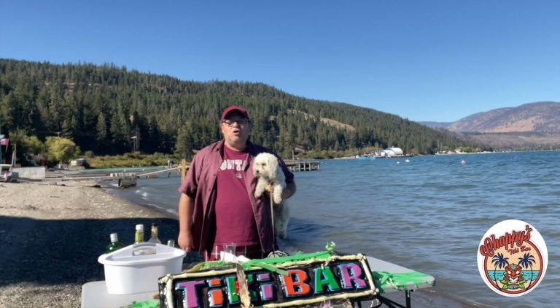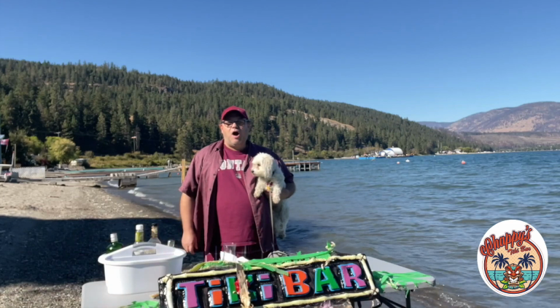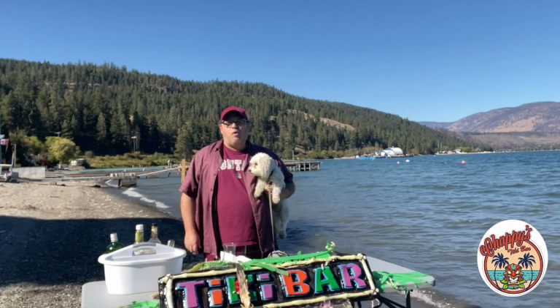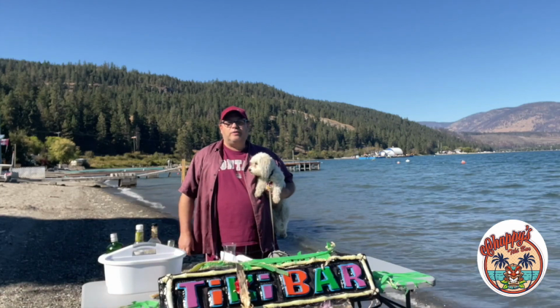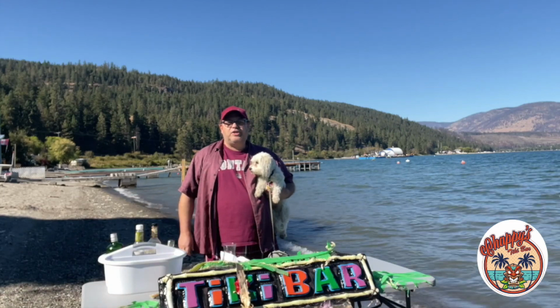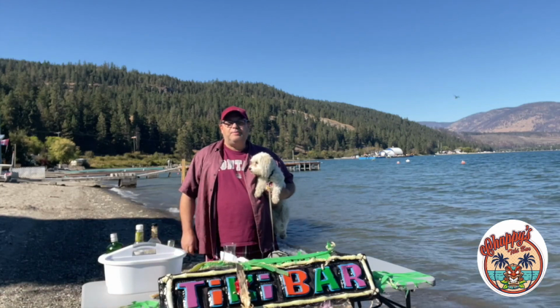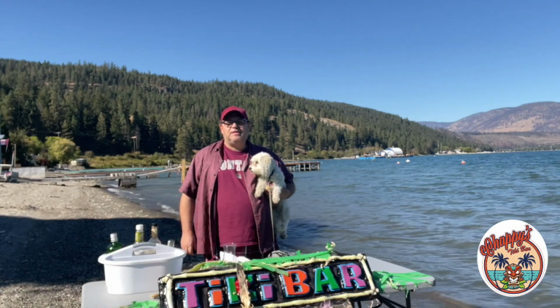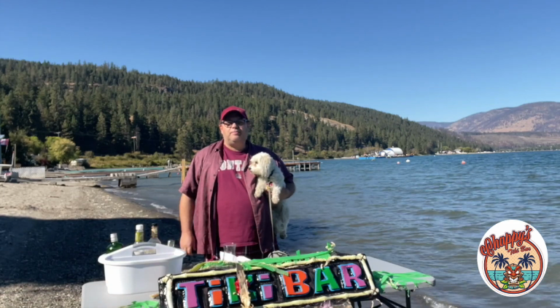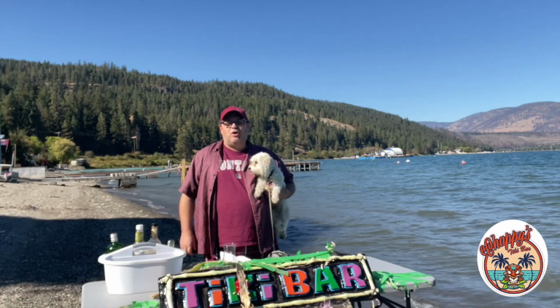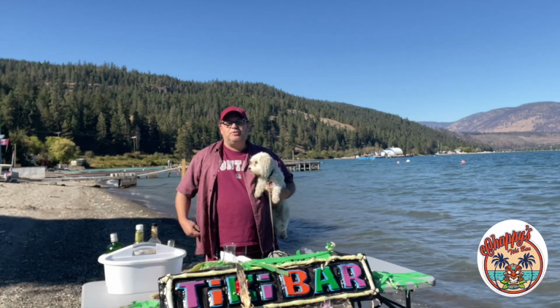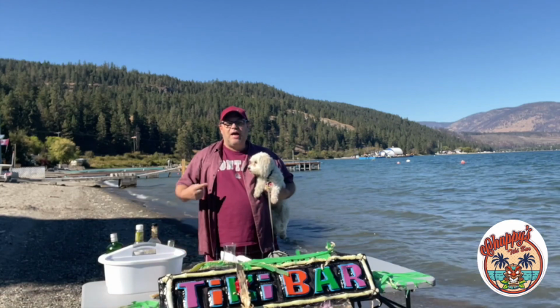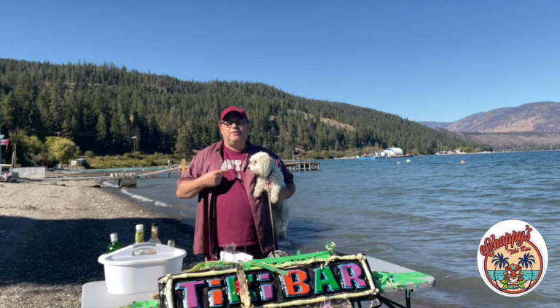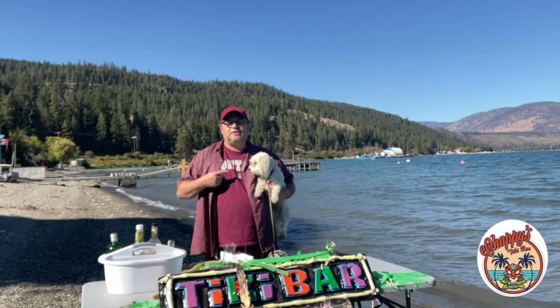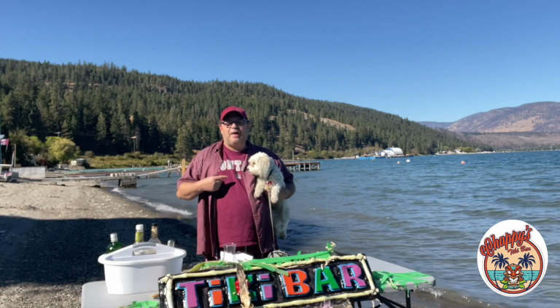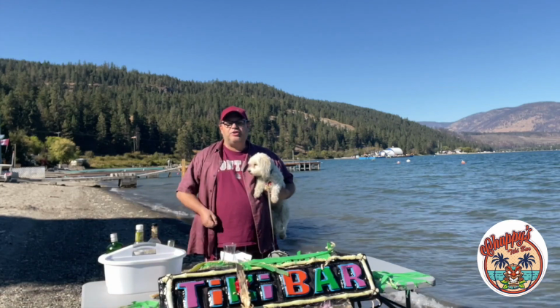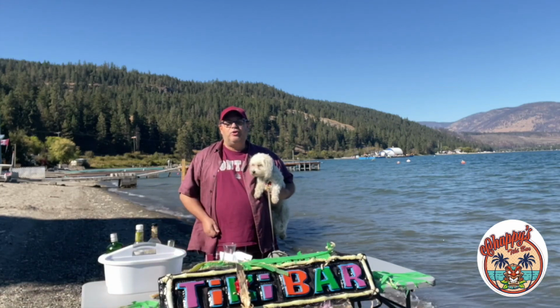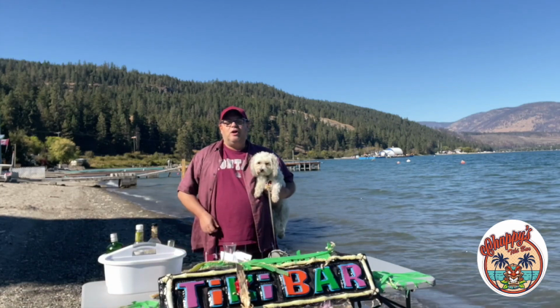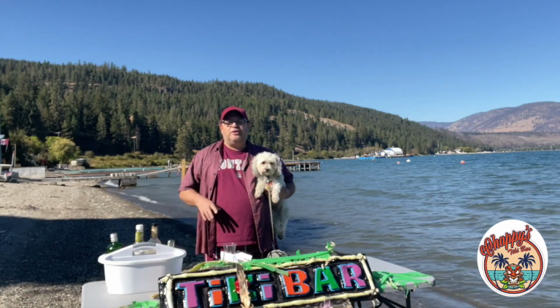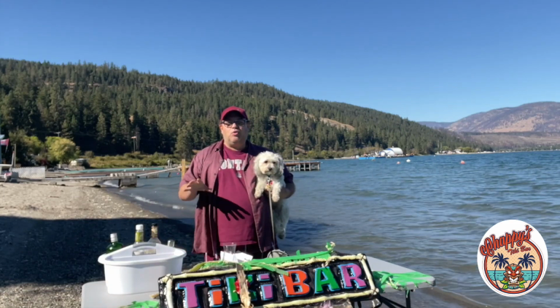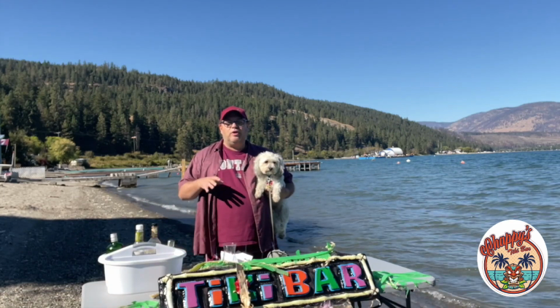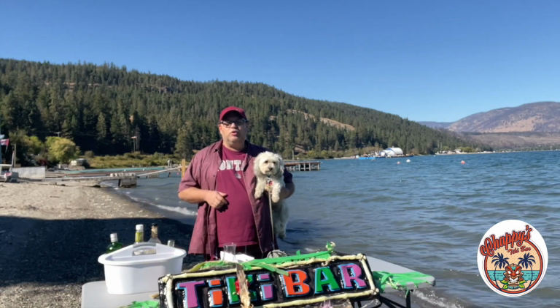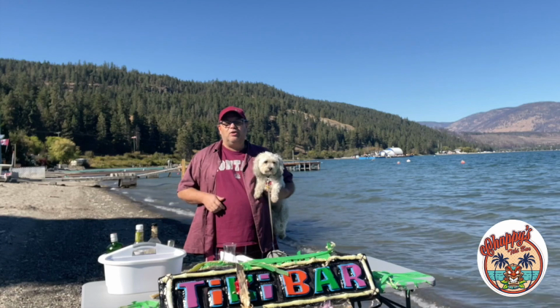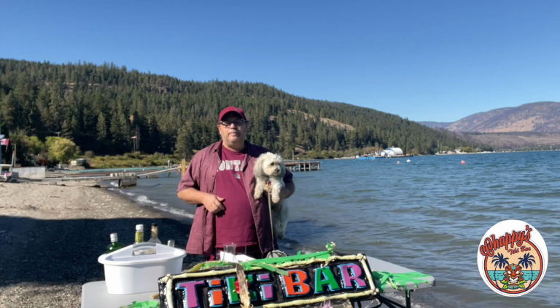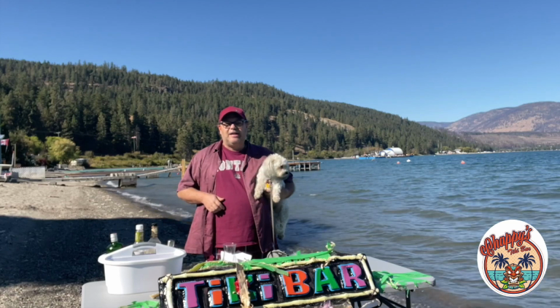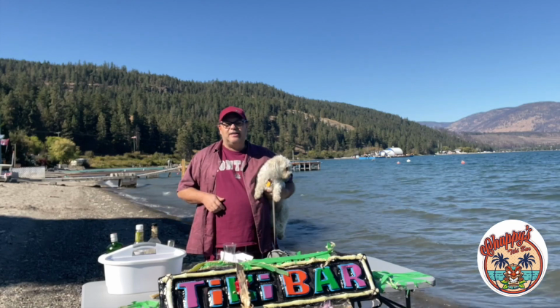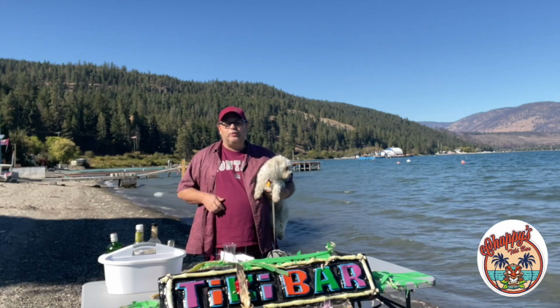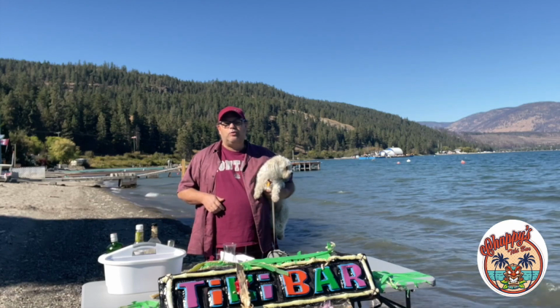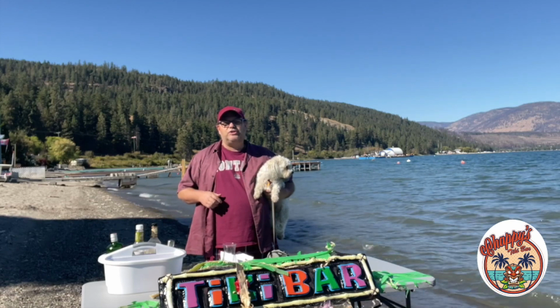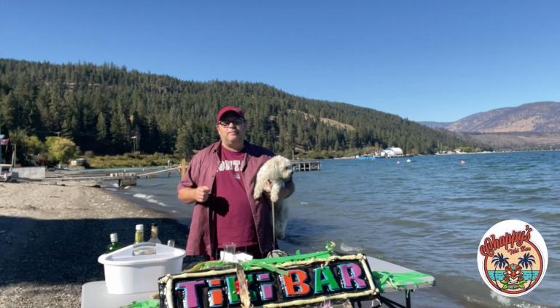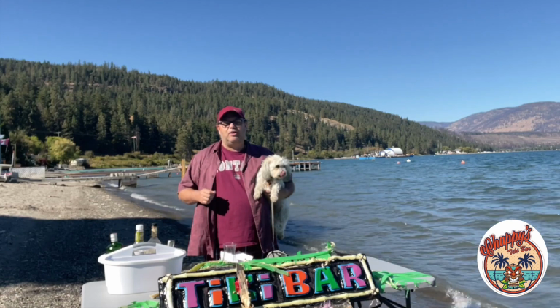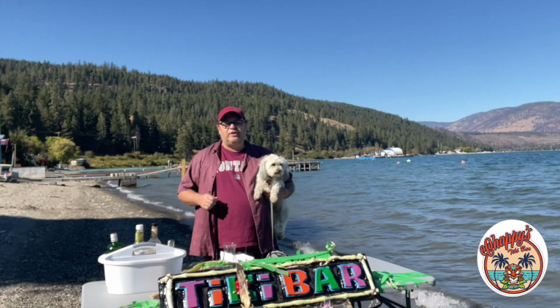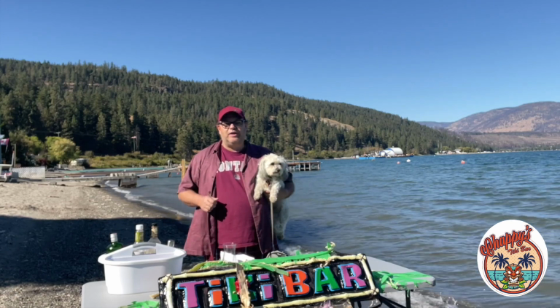Aloha! Welcome to Chappie's Tiki Bar. I'm Chappie and this is Badger. Don't worry, Mookie will be back next week. We're just going to make a quick drink.